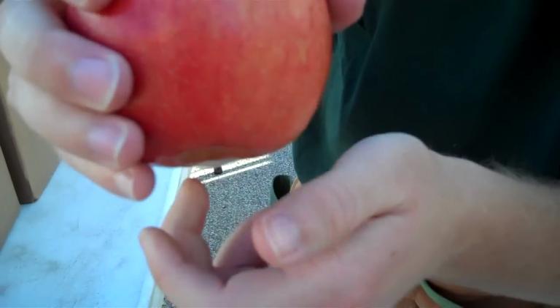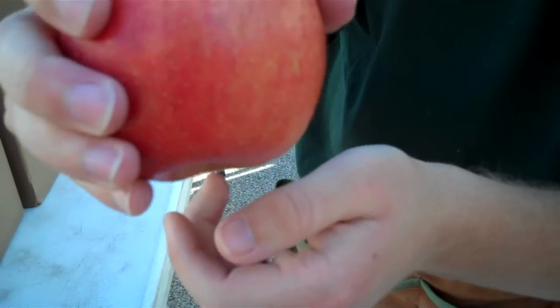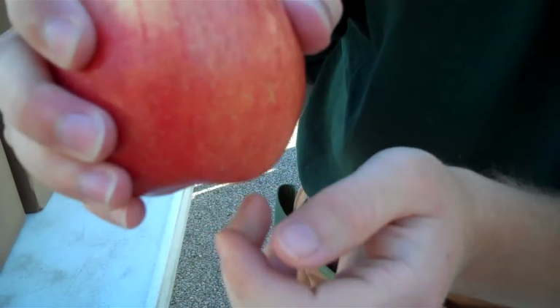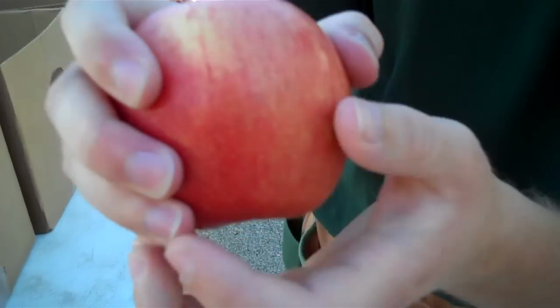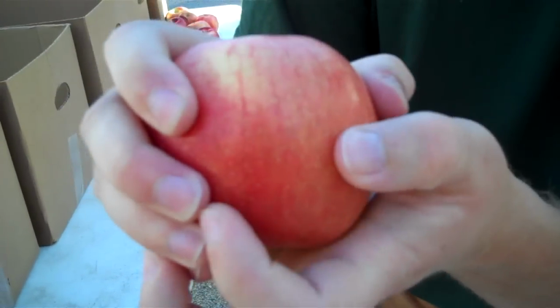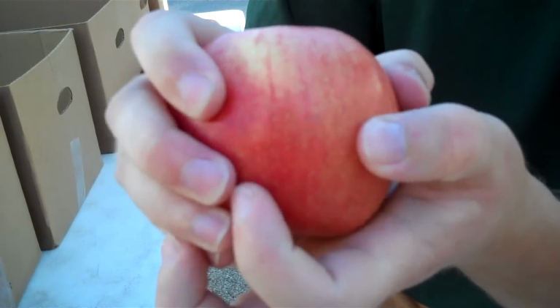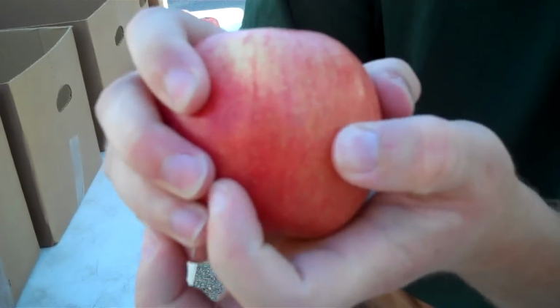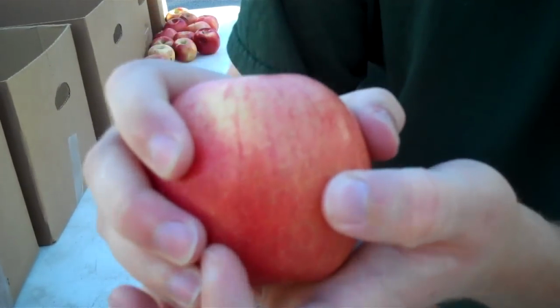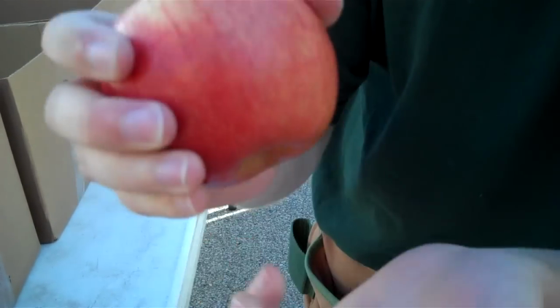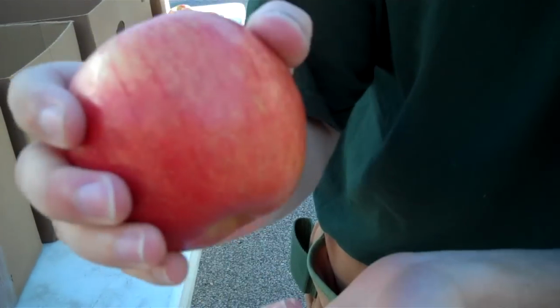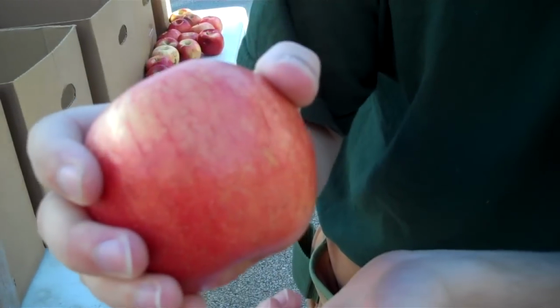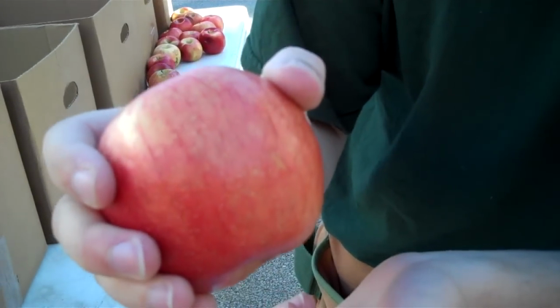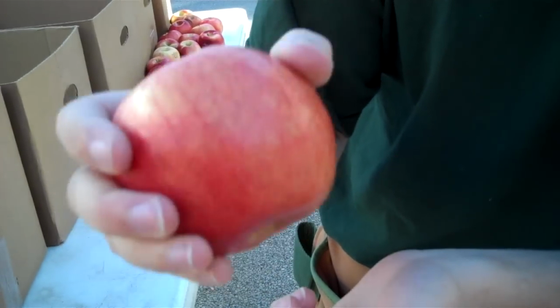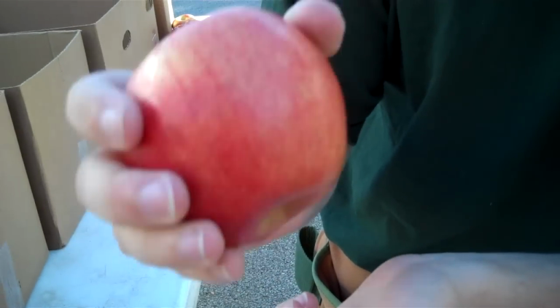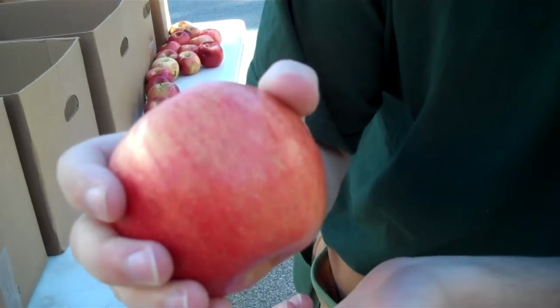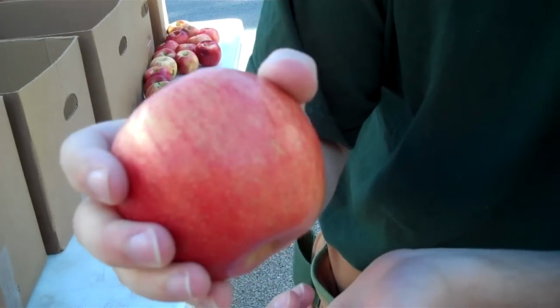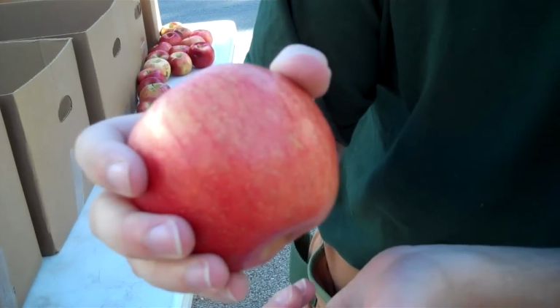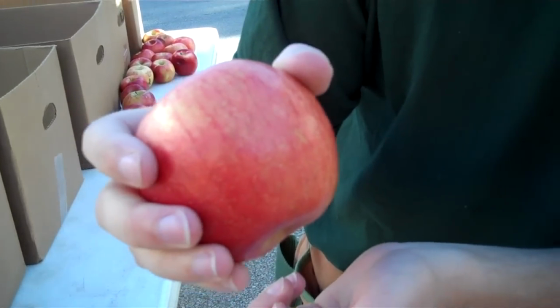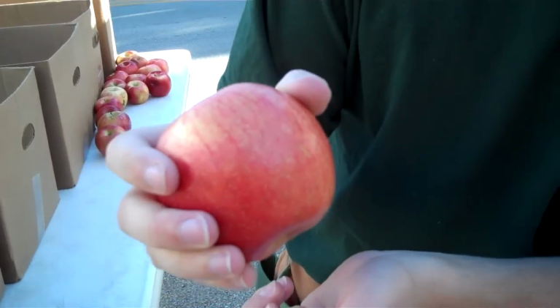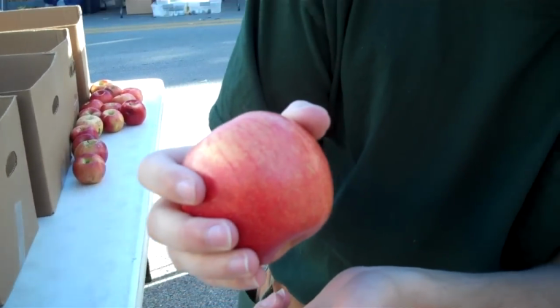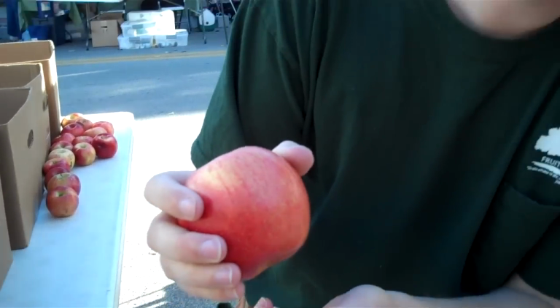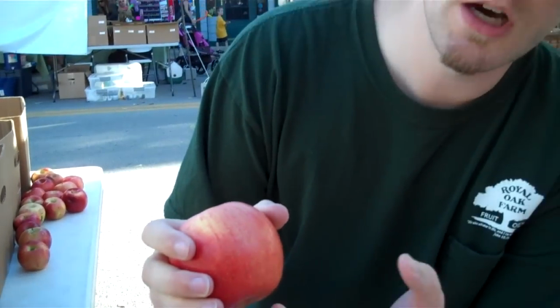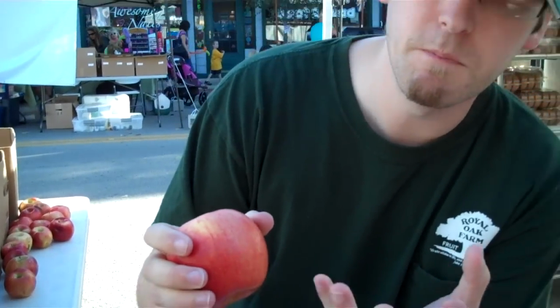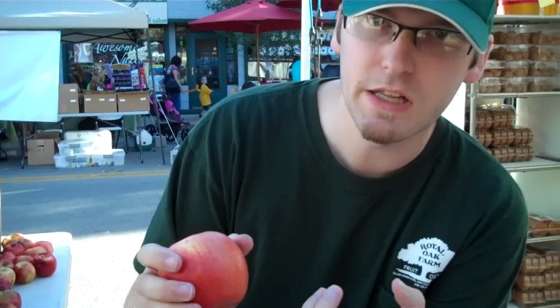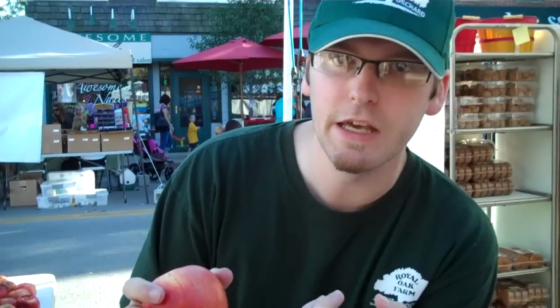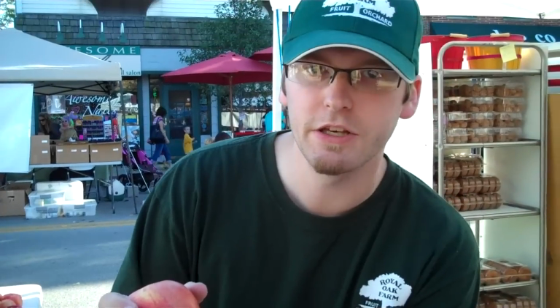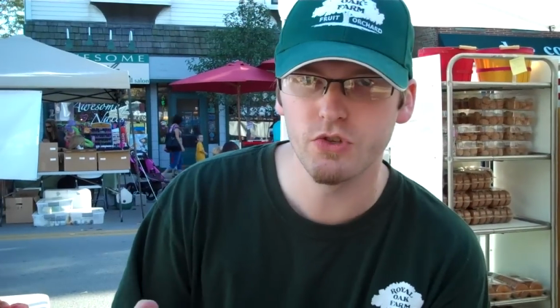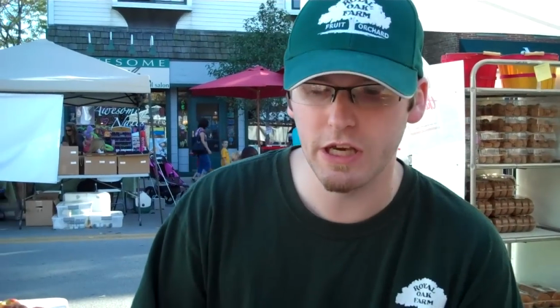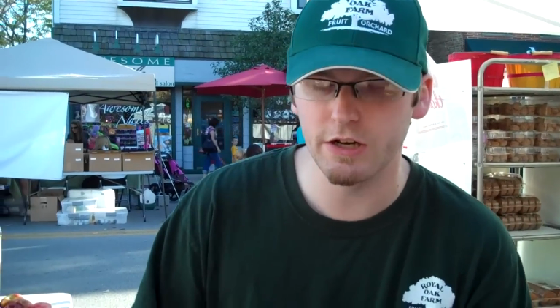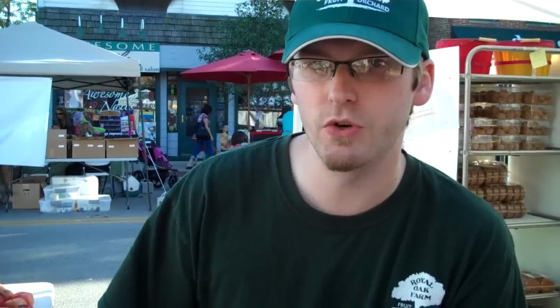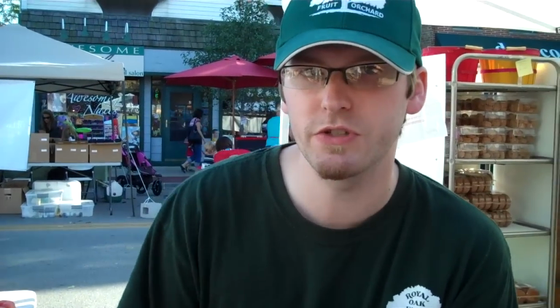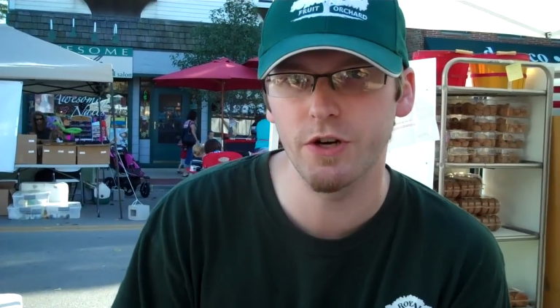You want it to look nice and firm. And when you bite into it, you want it to crunch. You don't want it to become mealy, like you usually get at a grocery store.